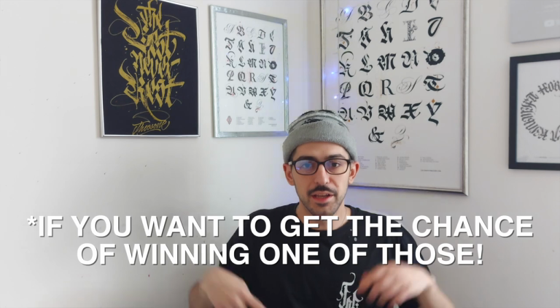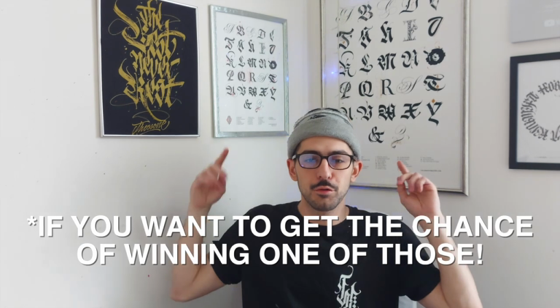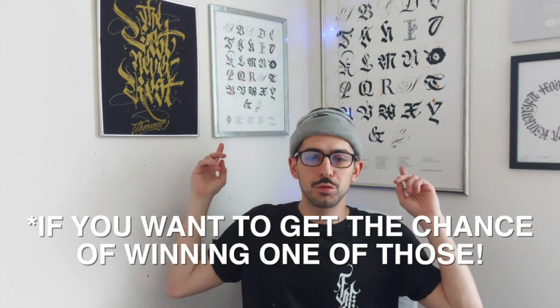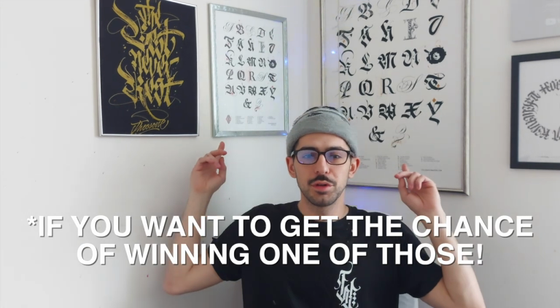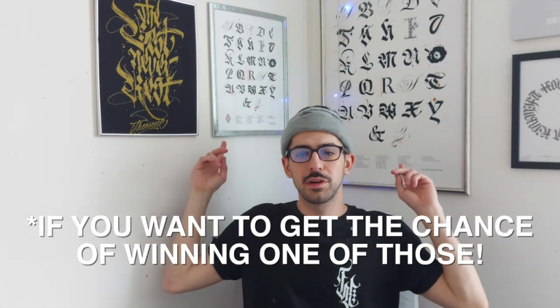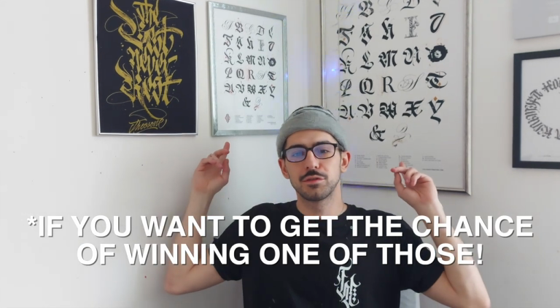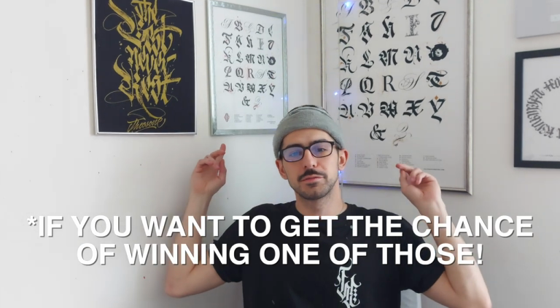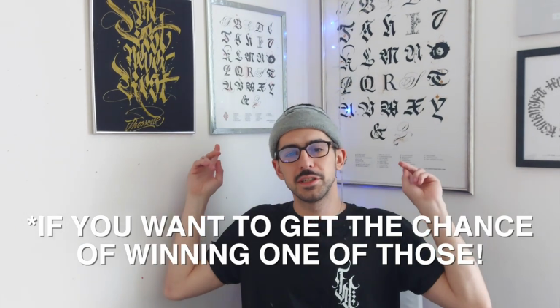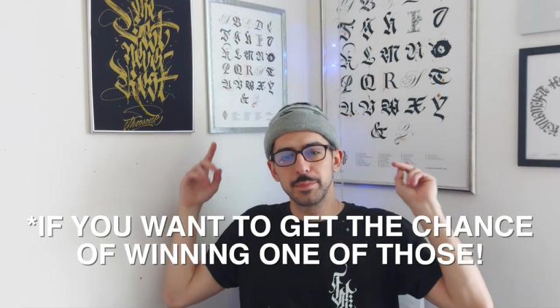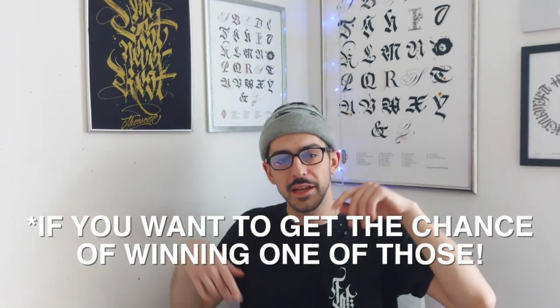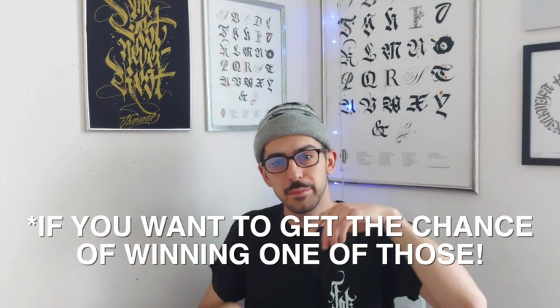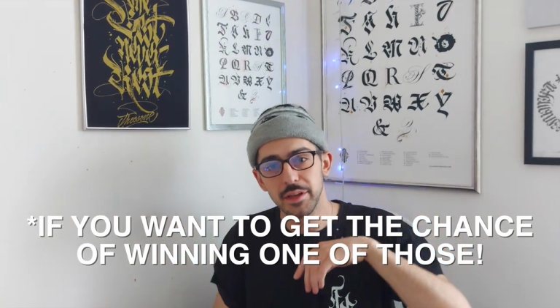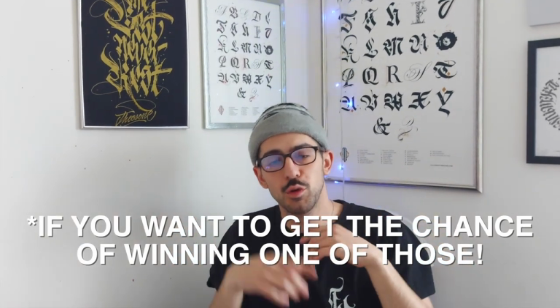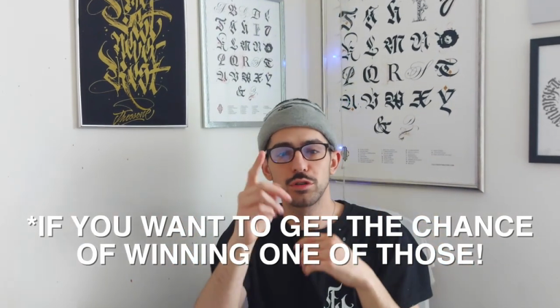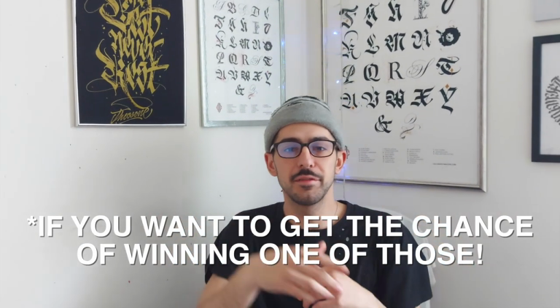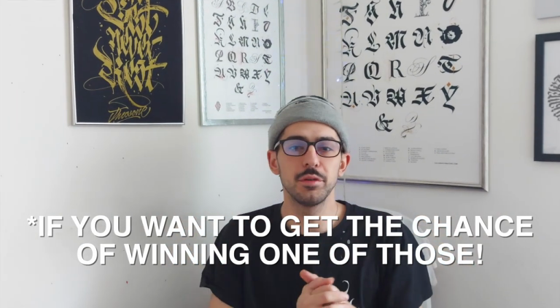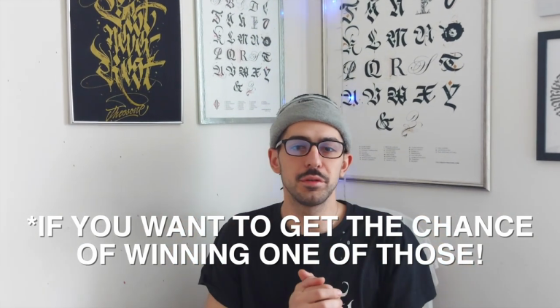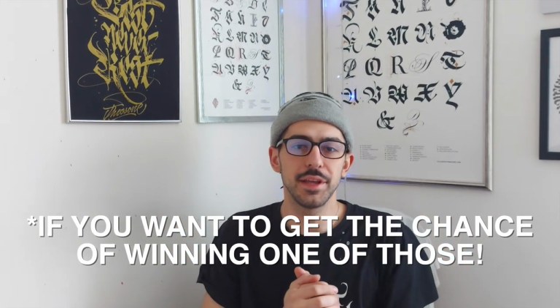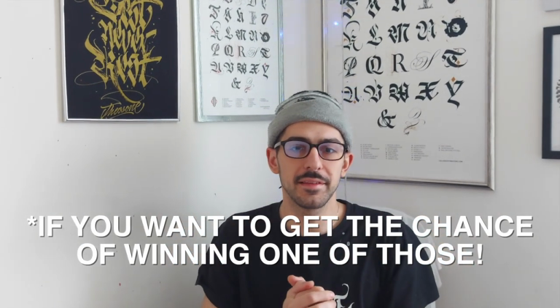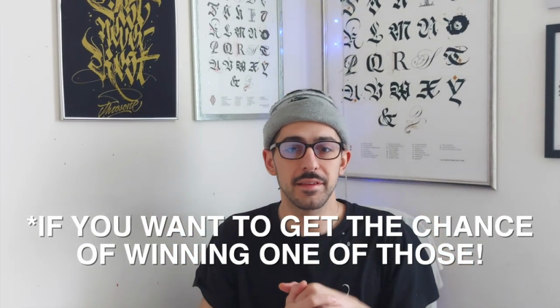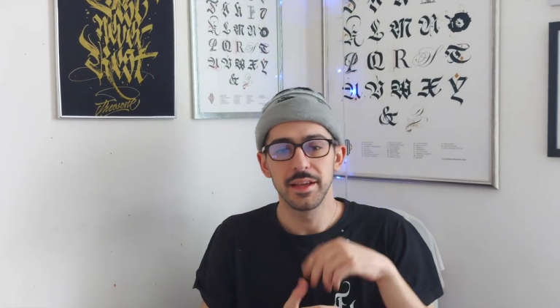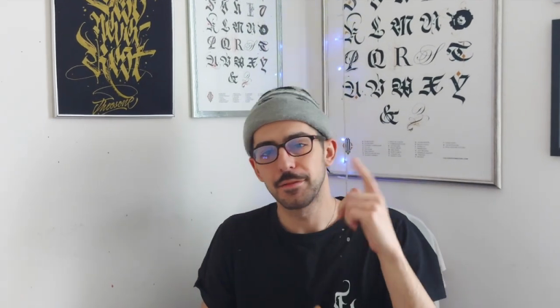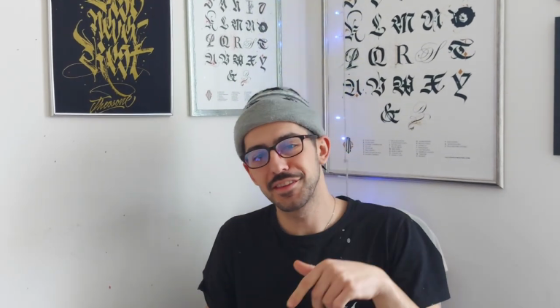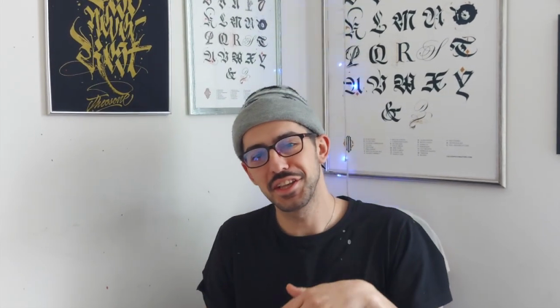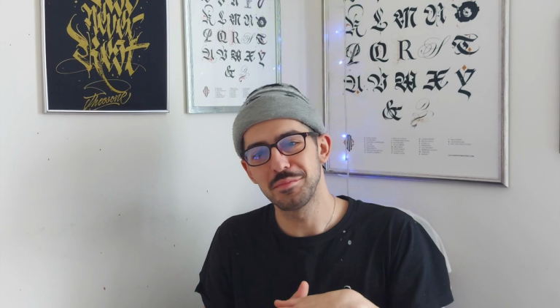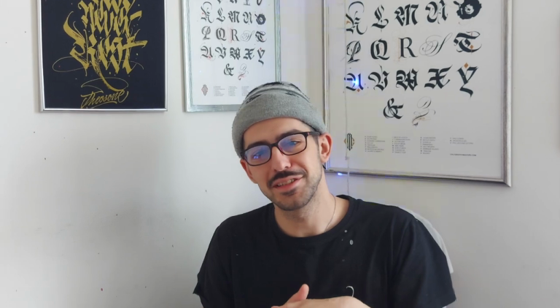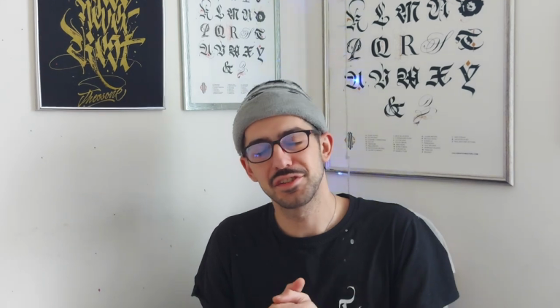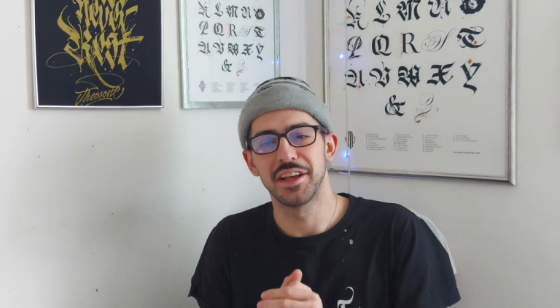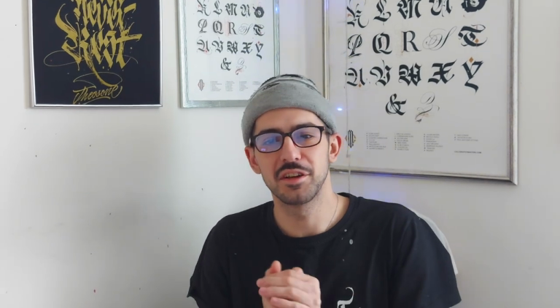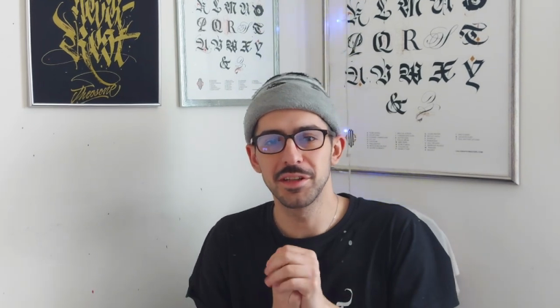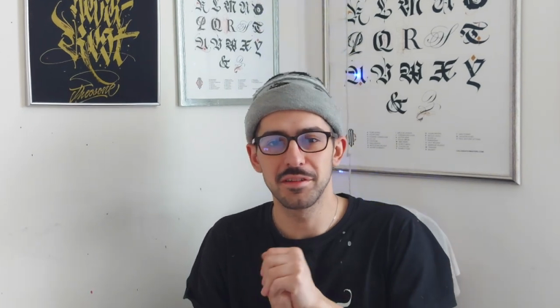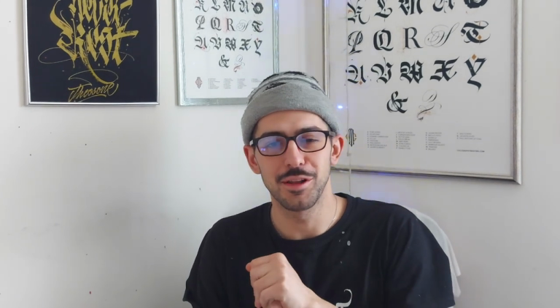If you want to win one of those prints behind me, watch the video till the end, find the hidden message, and comment it below.